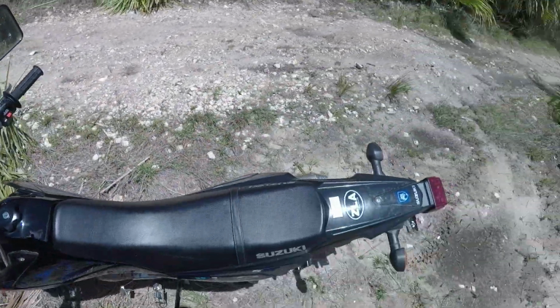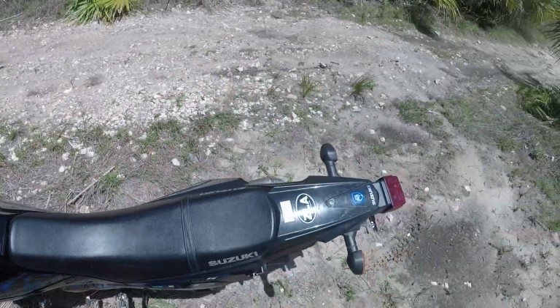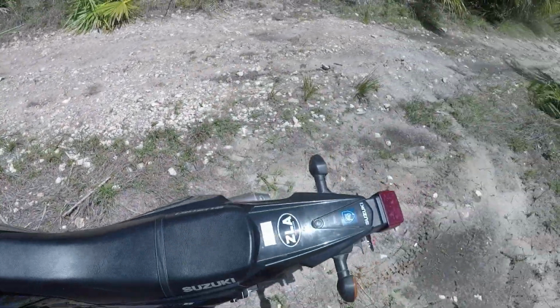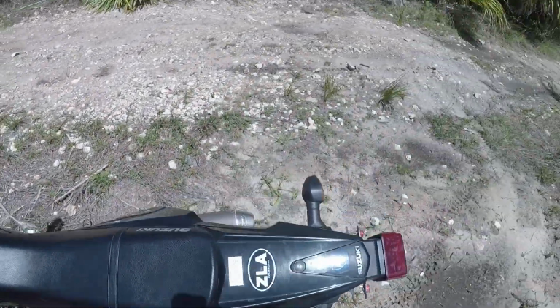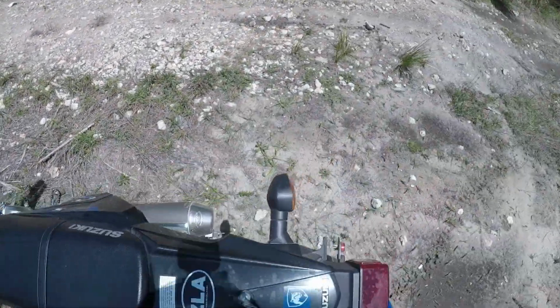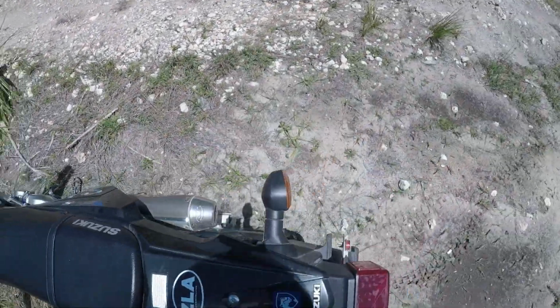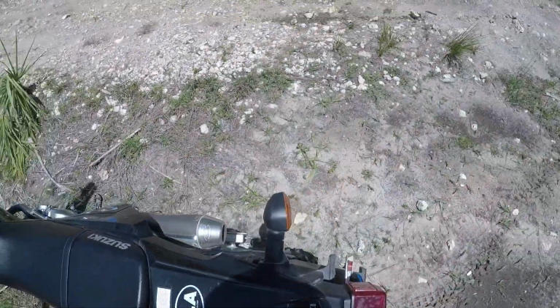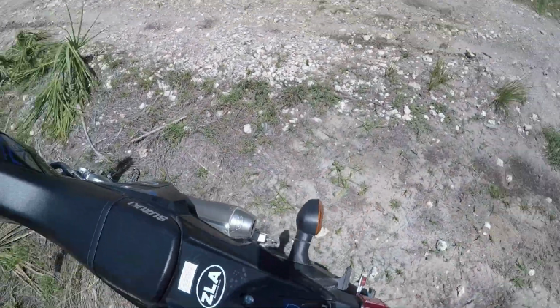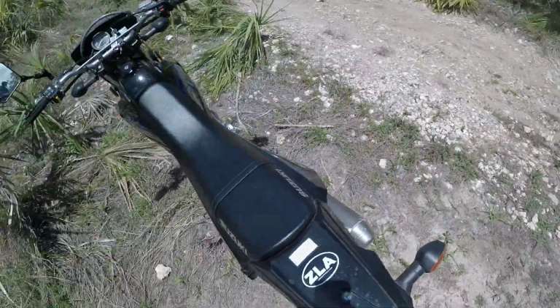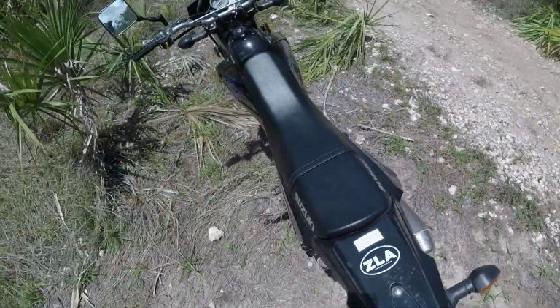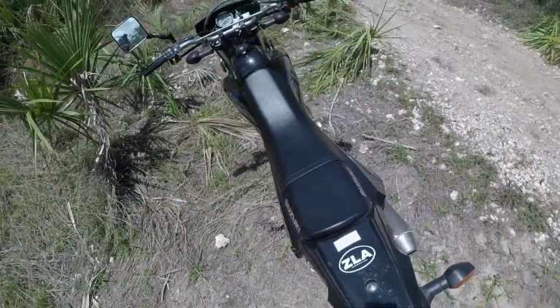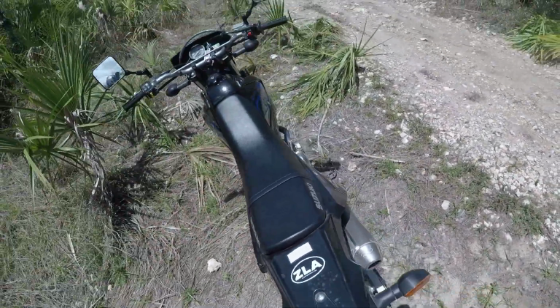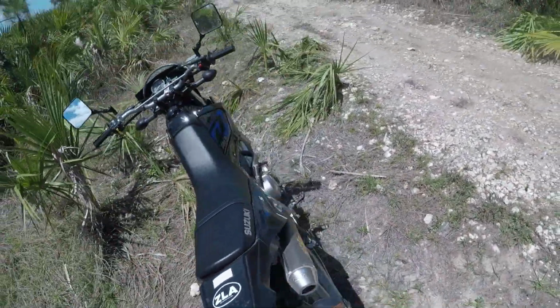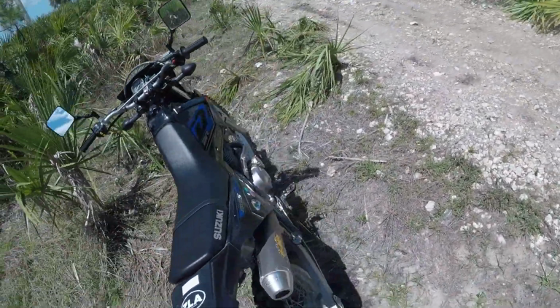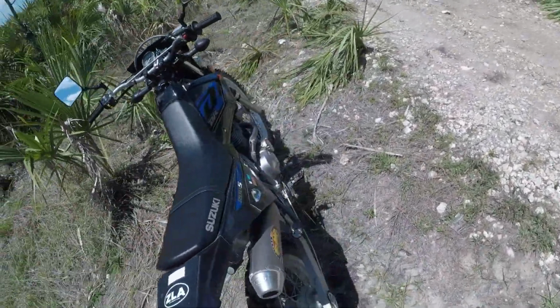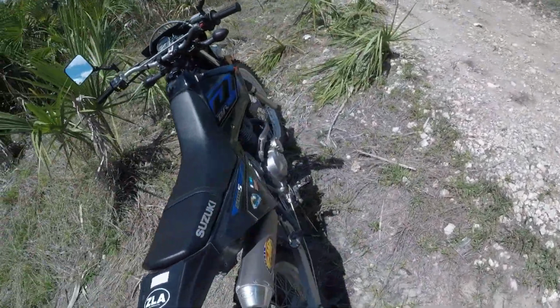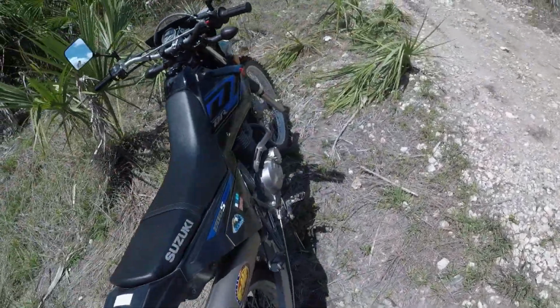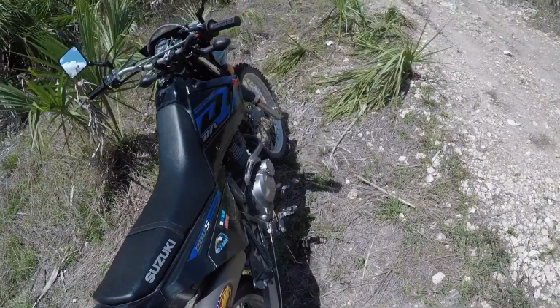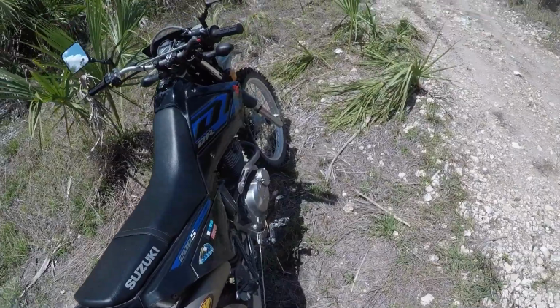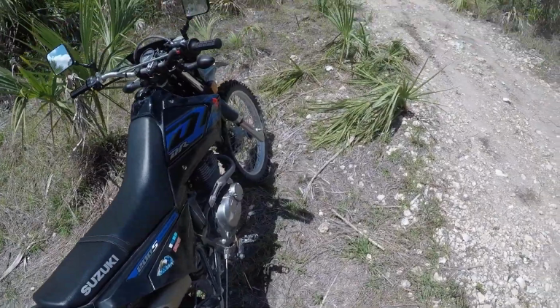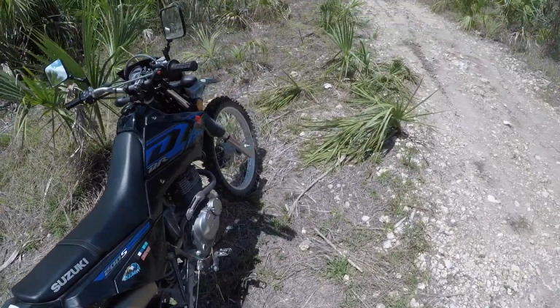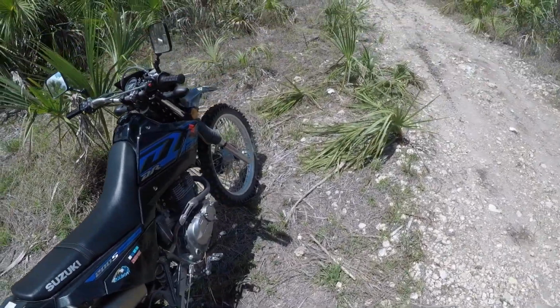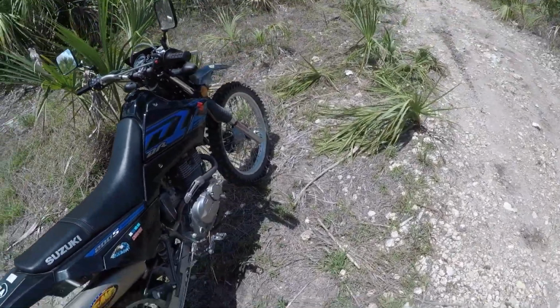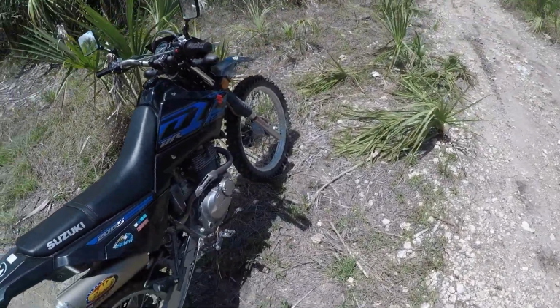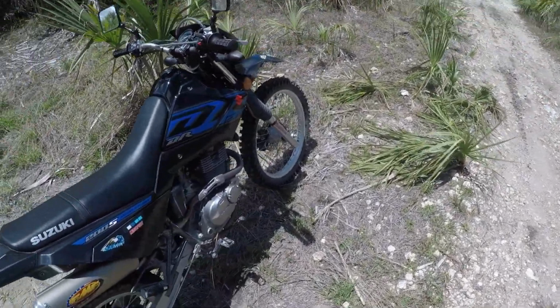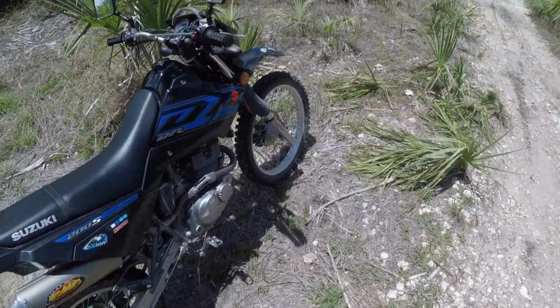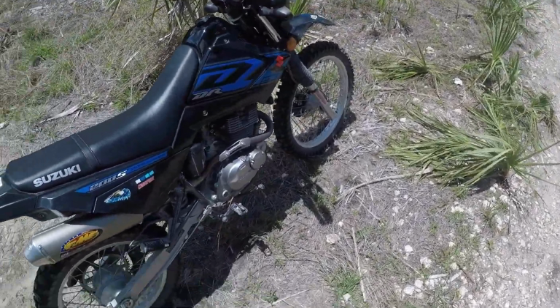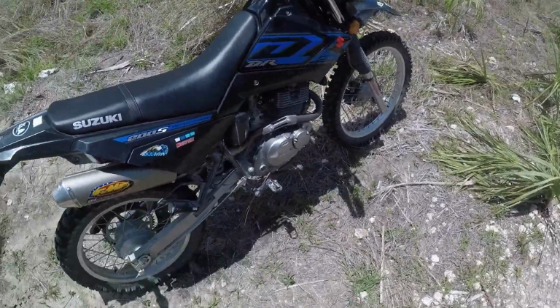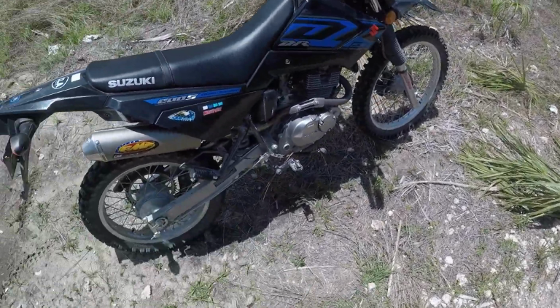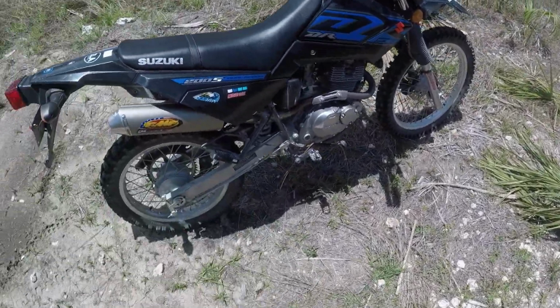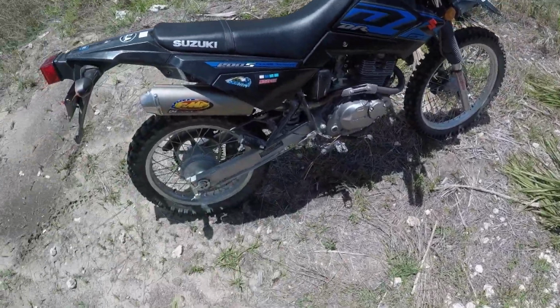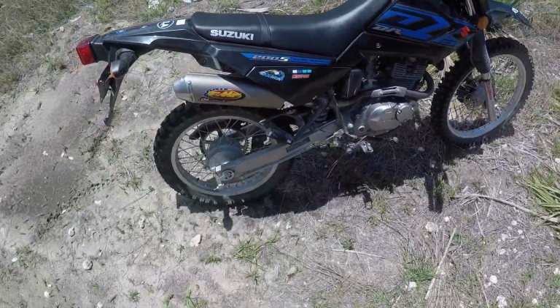I'm pretty happy with those tires. I felt very comfortable on that trail.